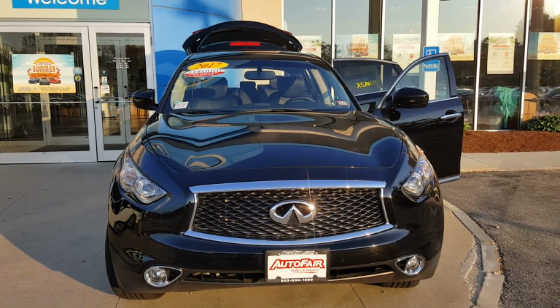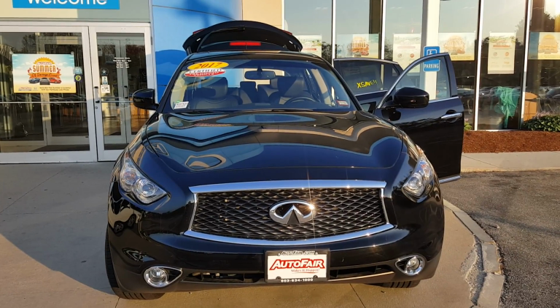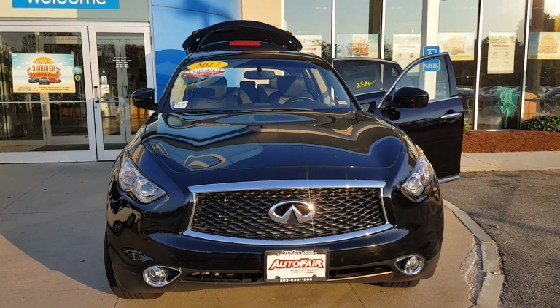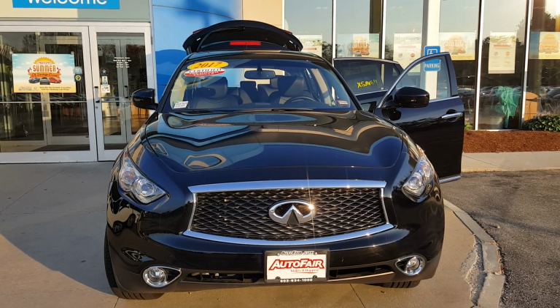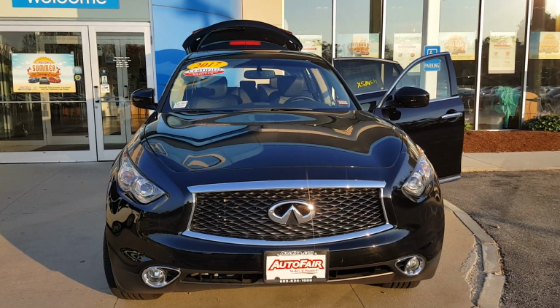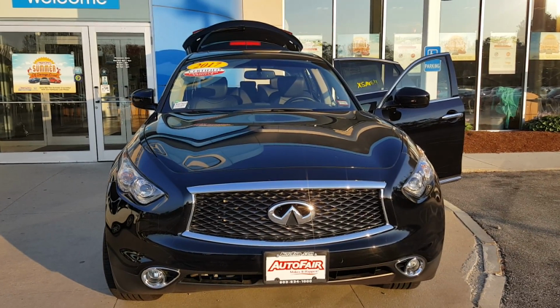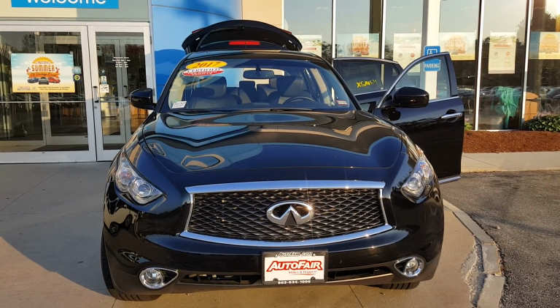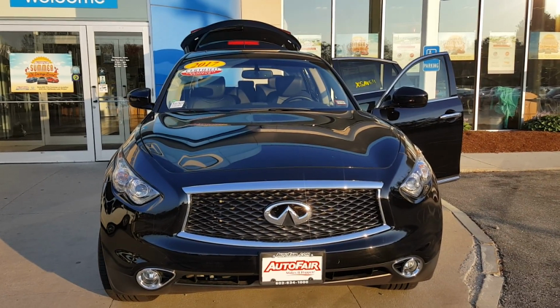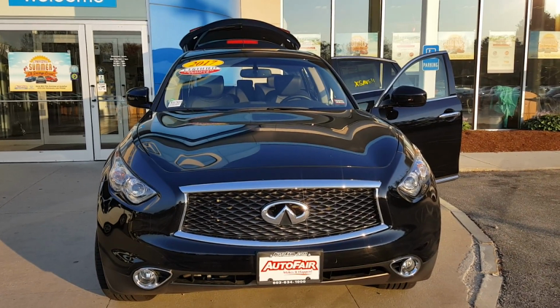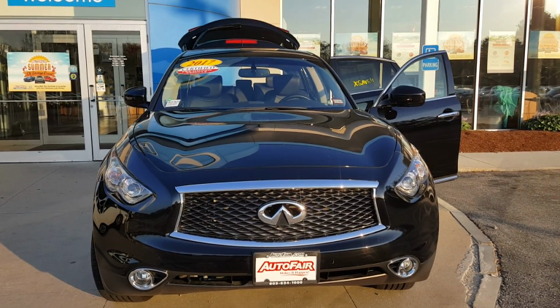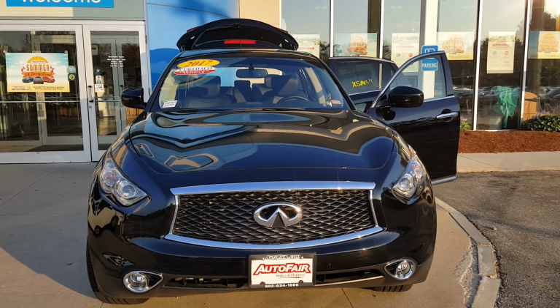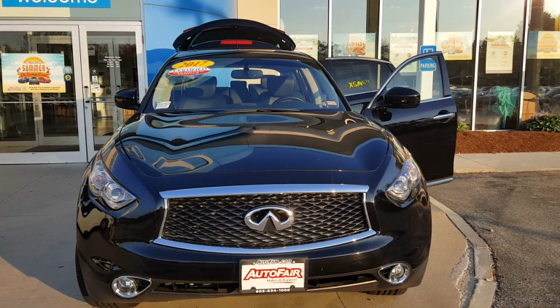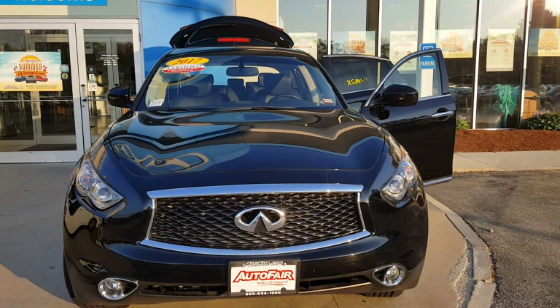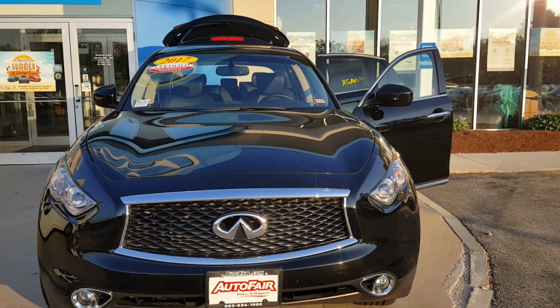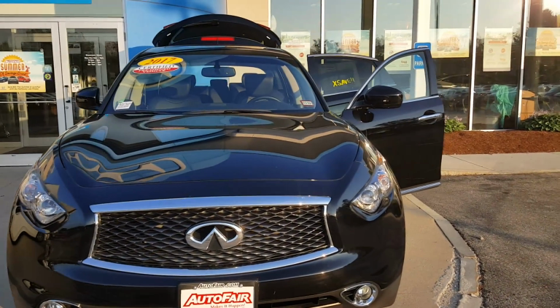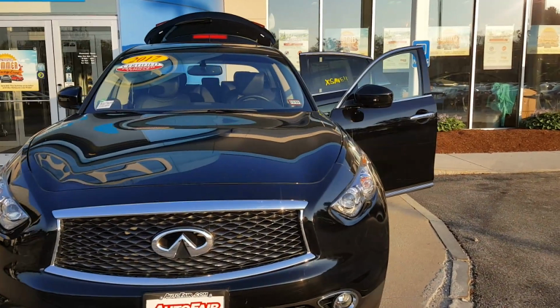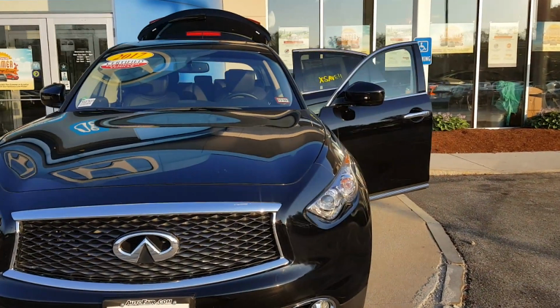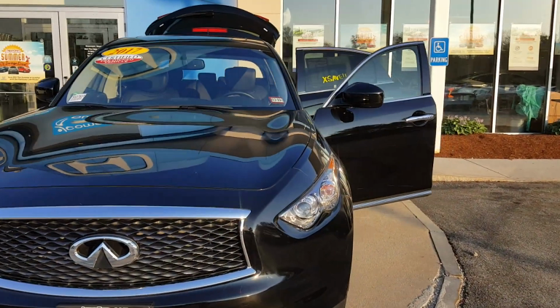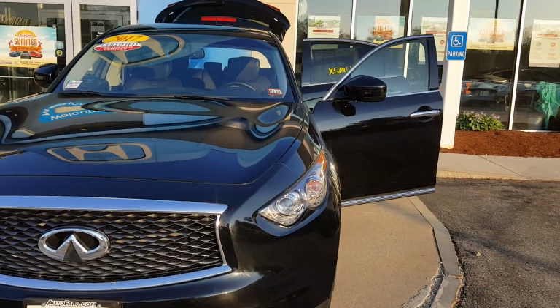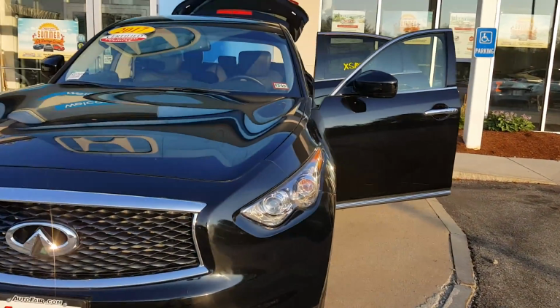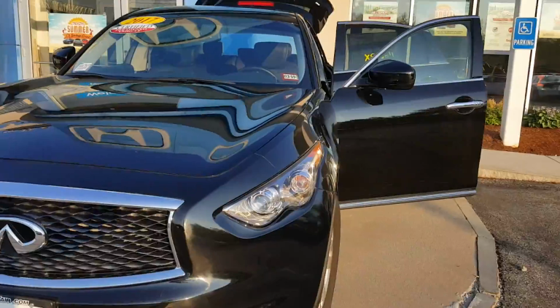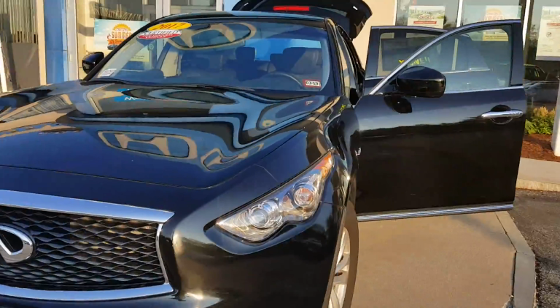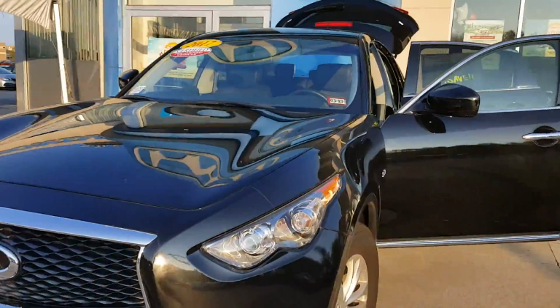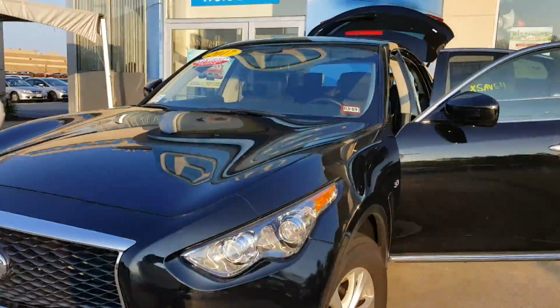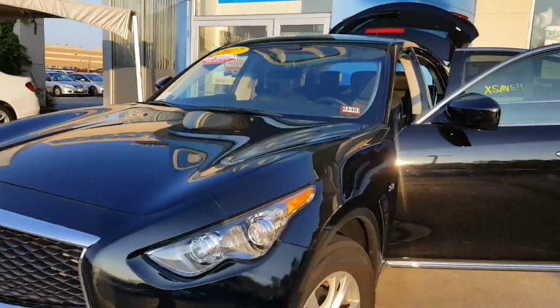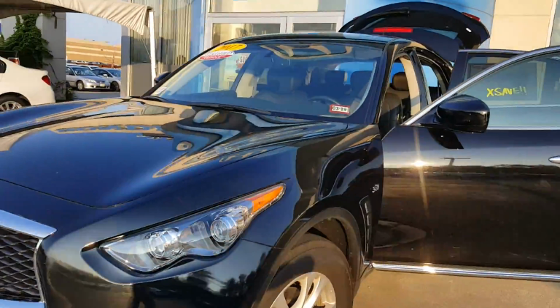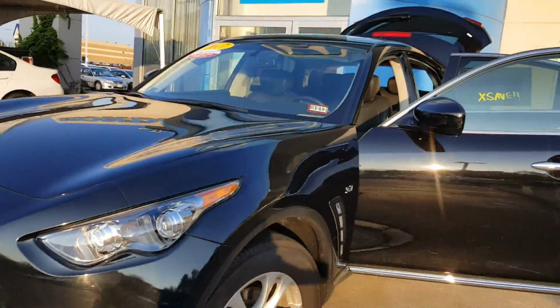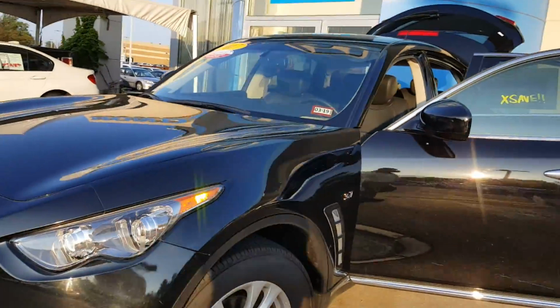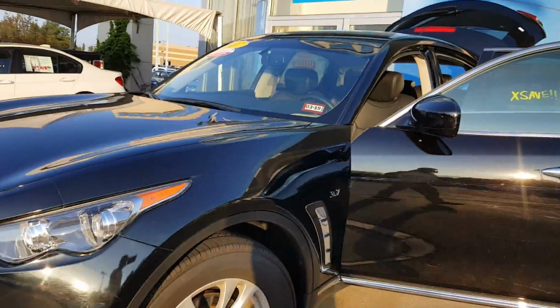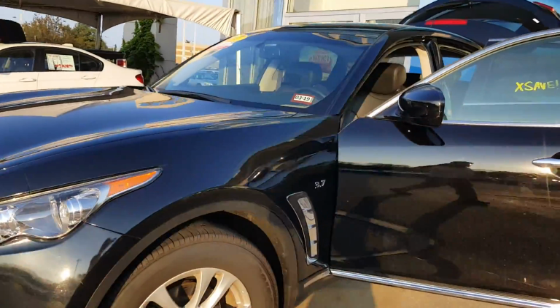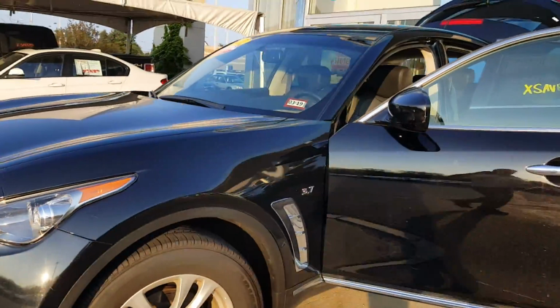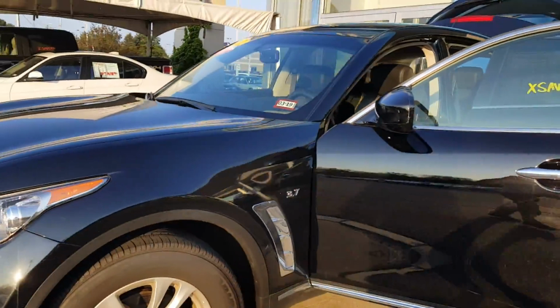Hi Christian, it's Kevin from AutoFair Honda. I just want to shoot you a video of this beautiful Infiniti you were looking at.